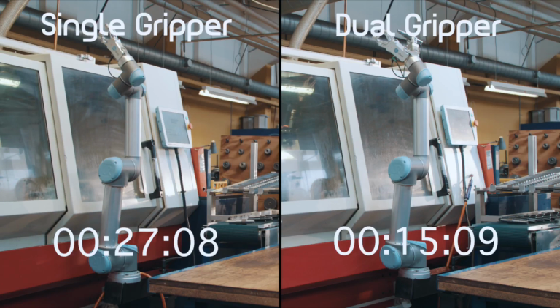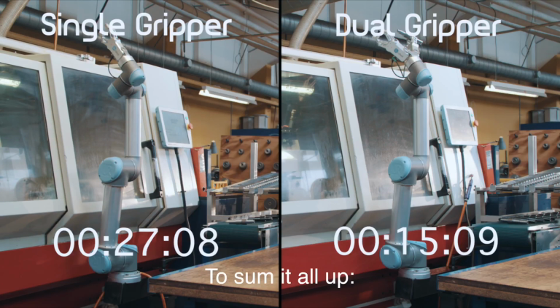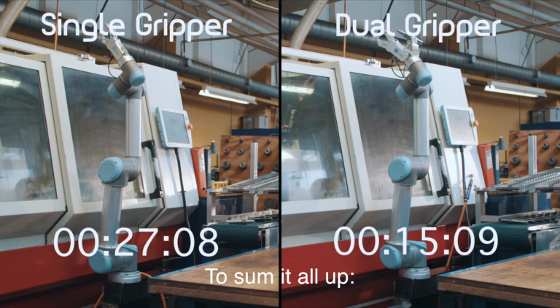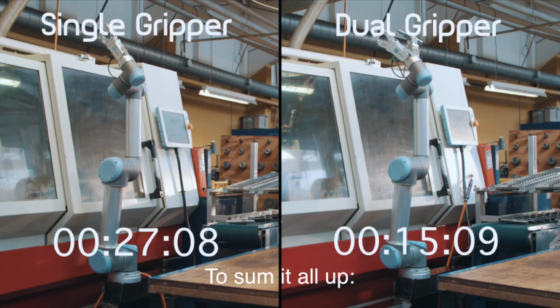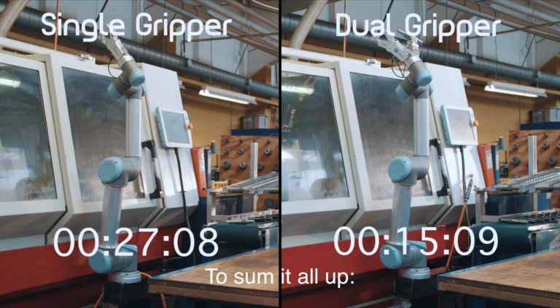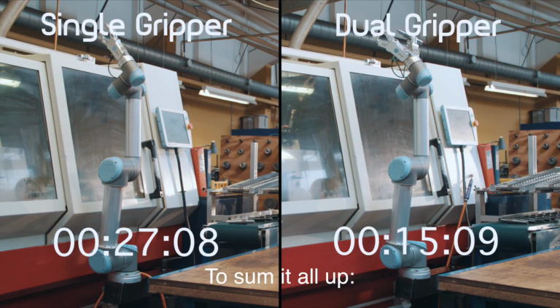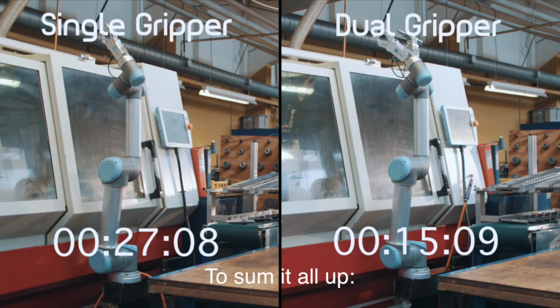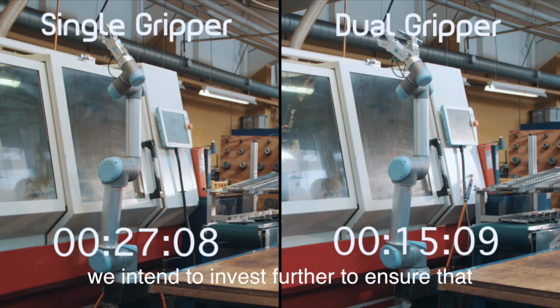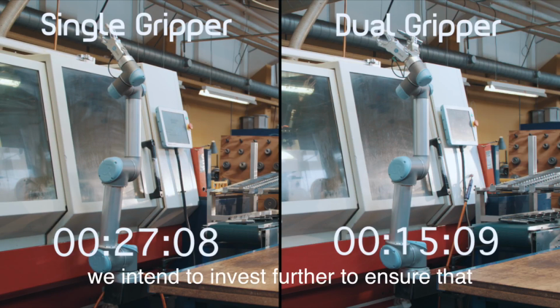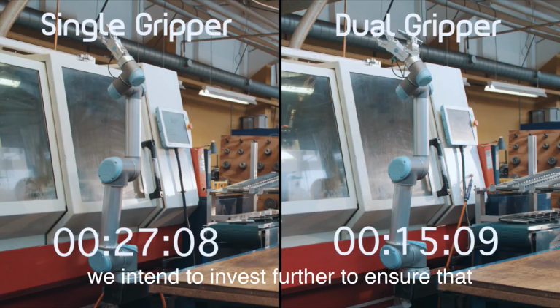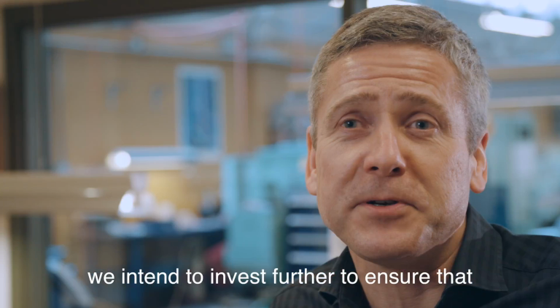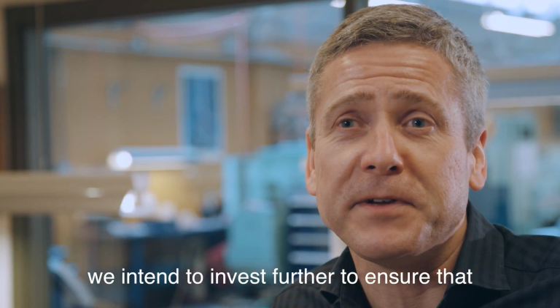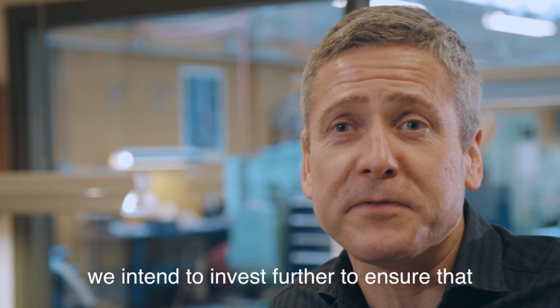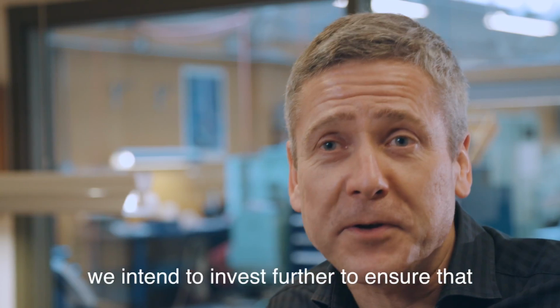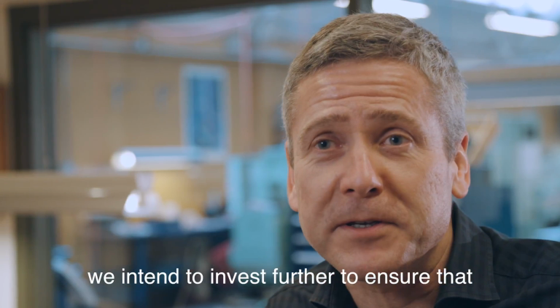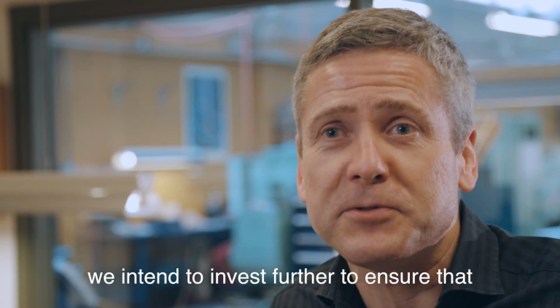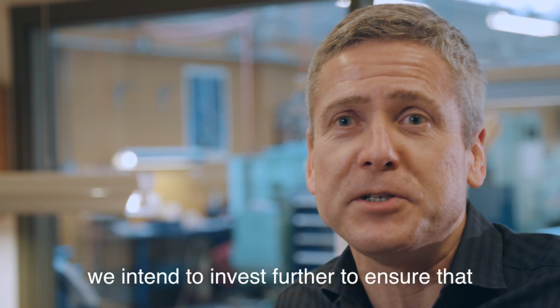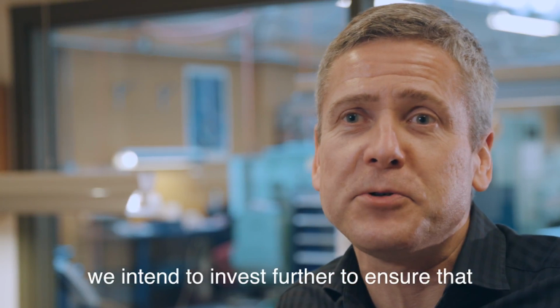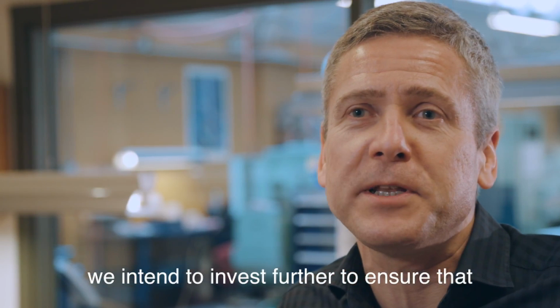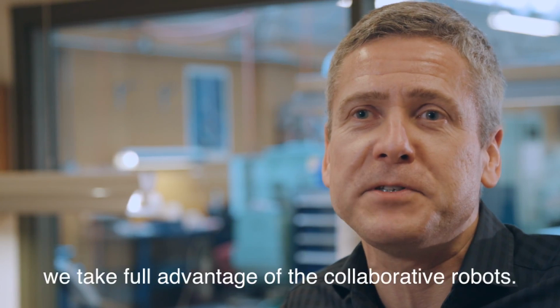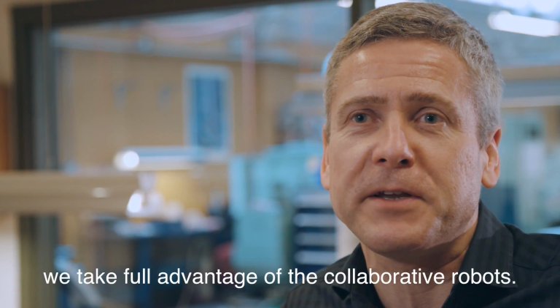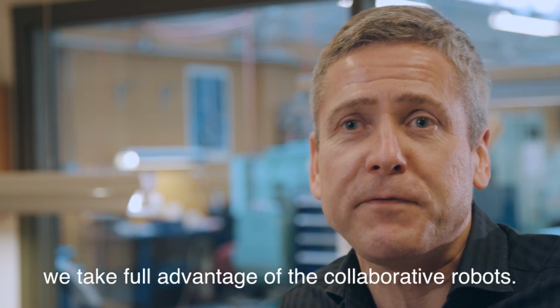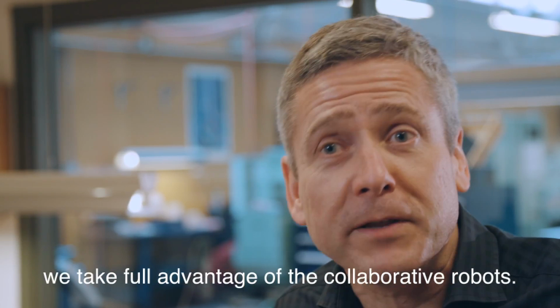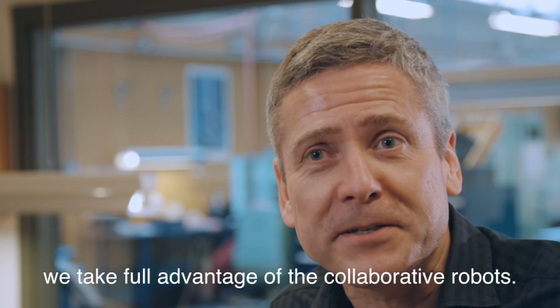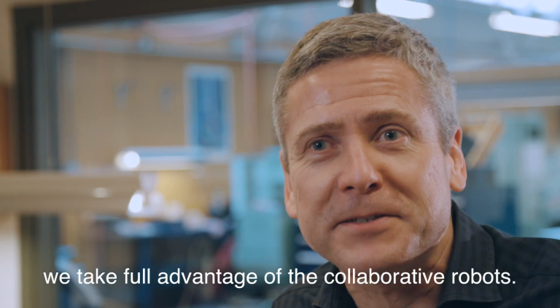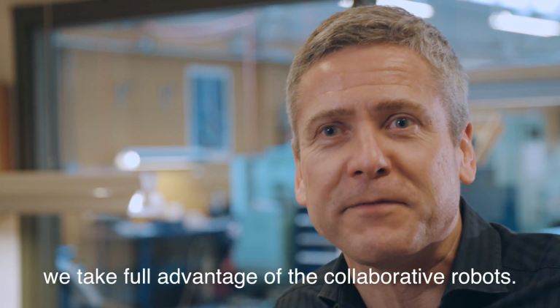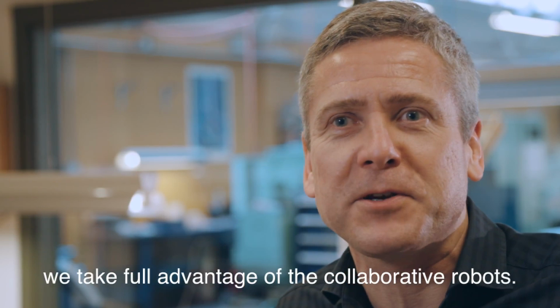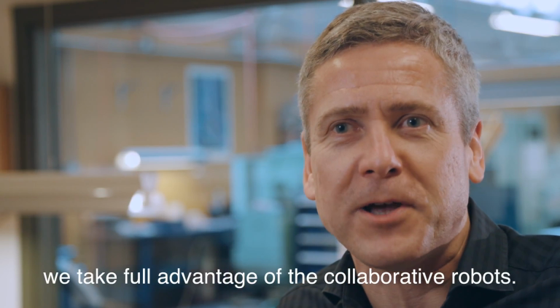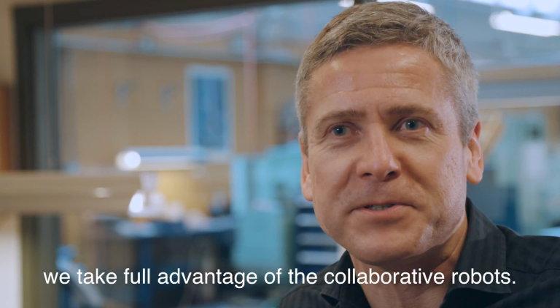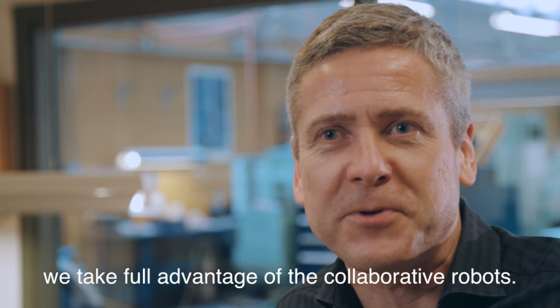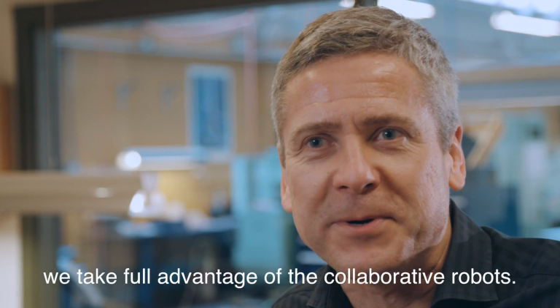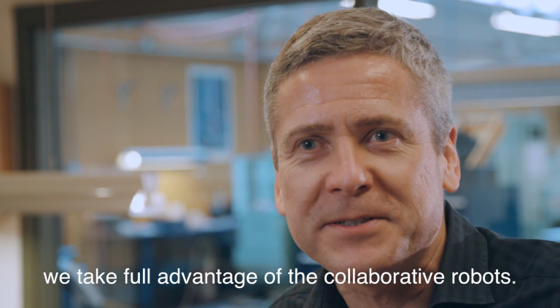To sum it all up, we intend to invest further to ensure that we take full advantage of the collaborative robots.